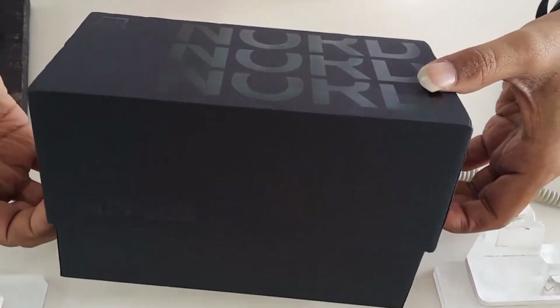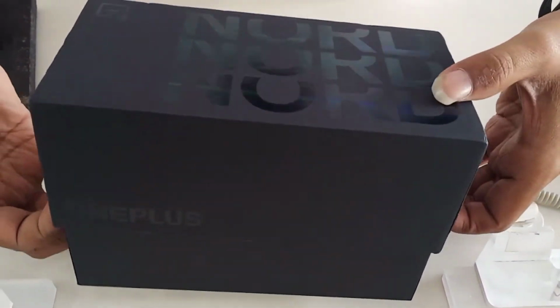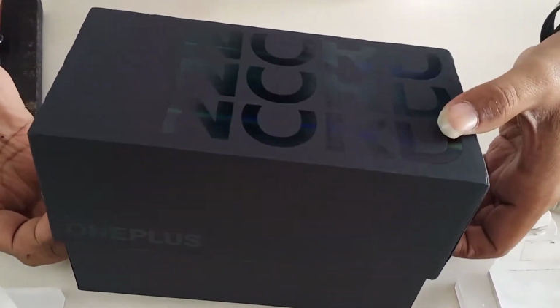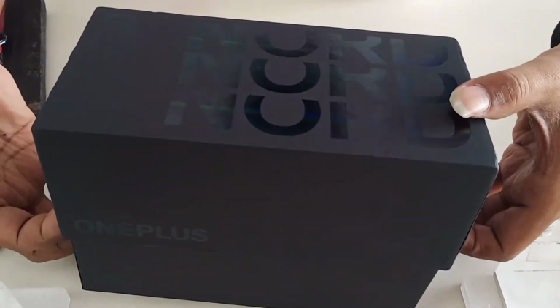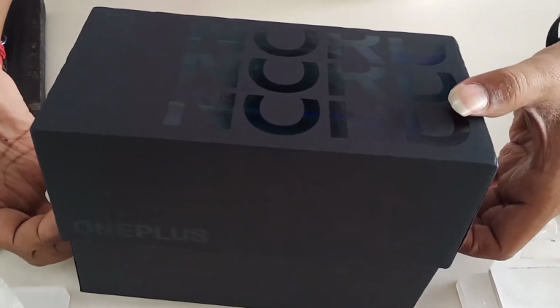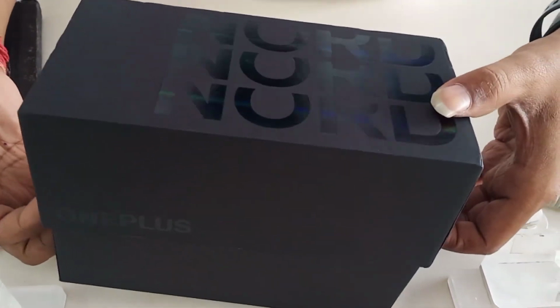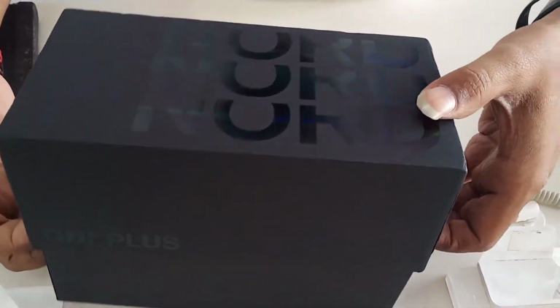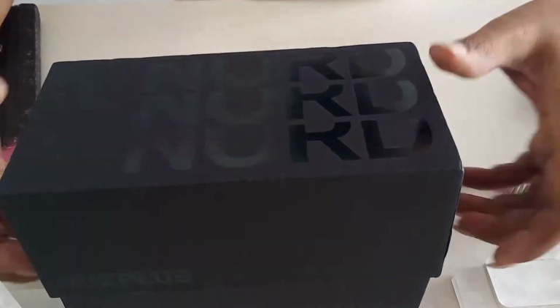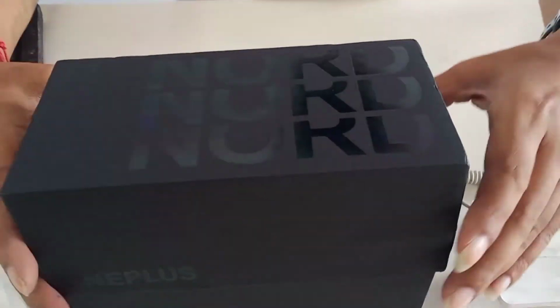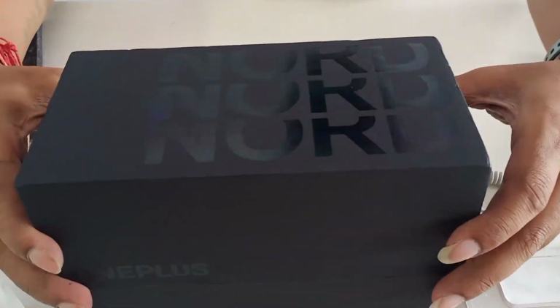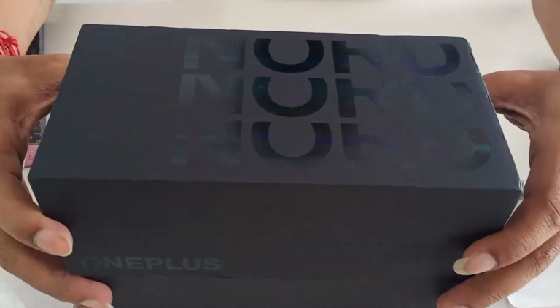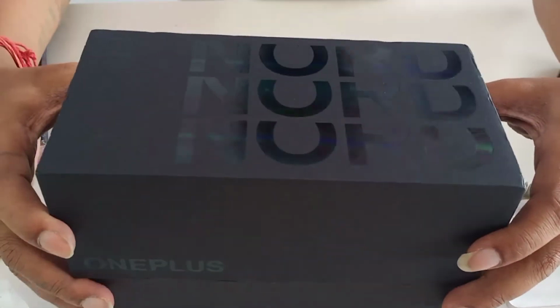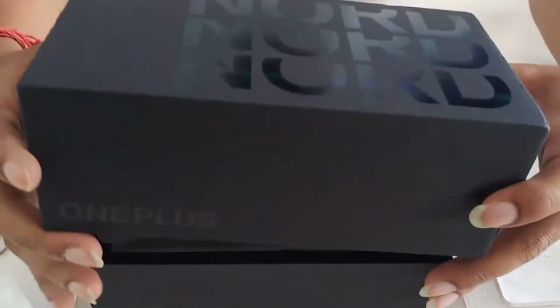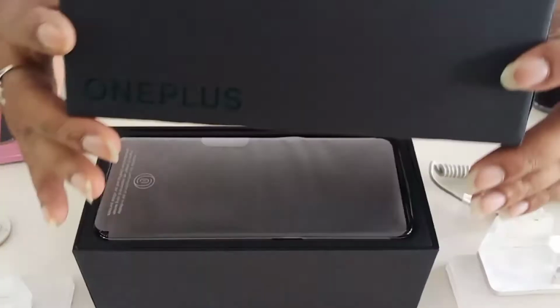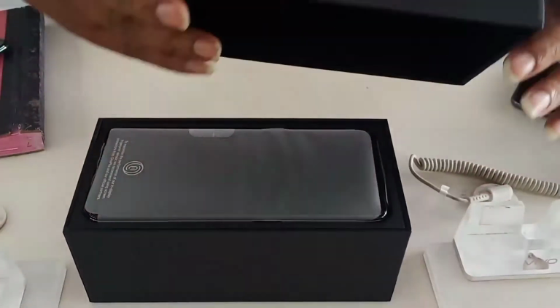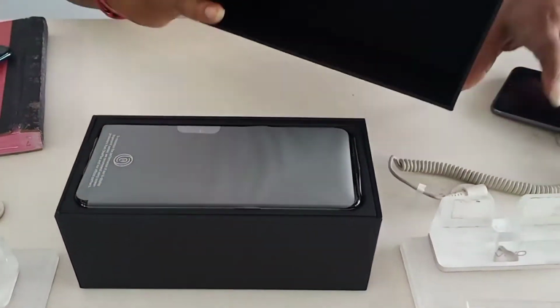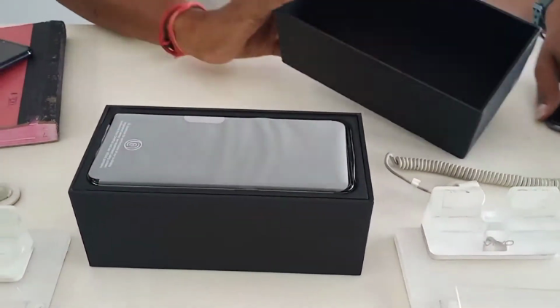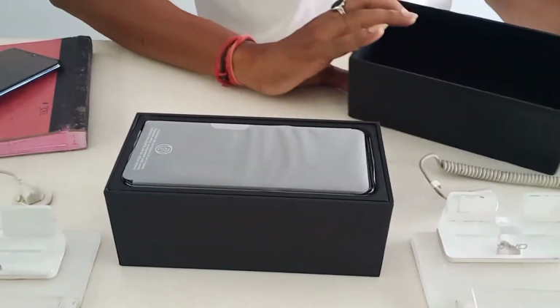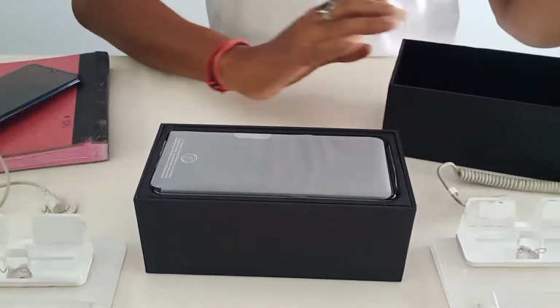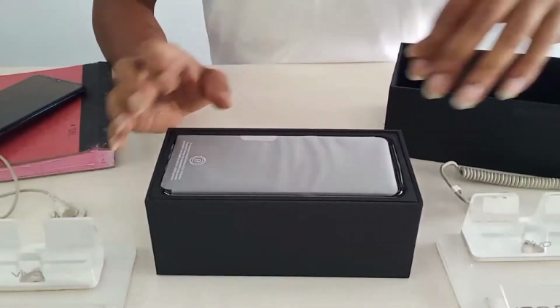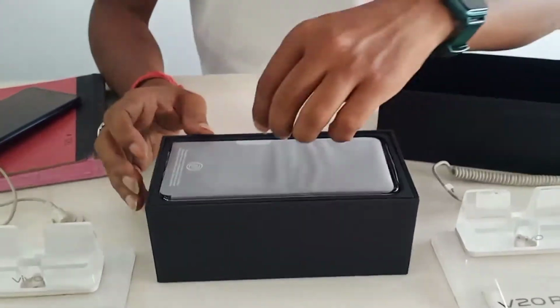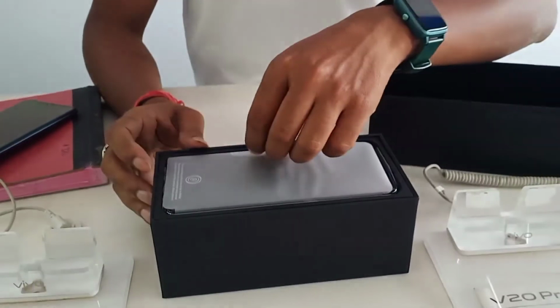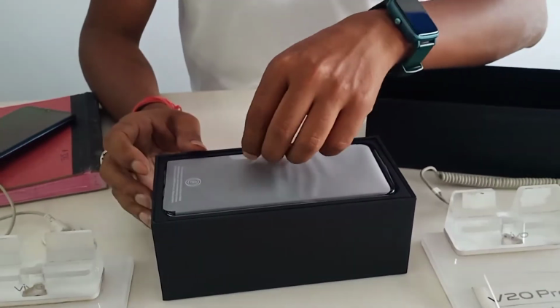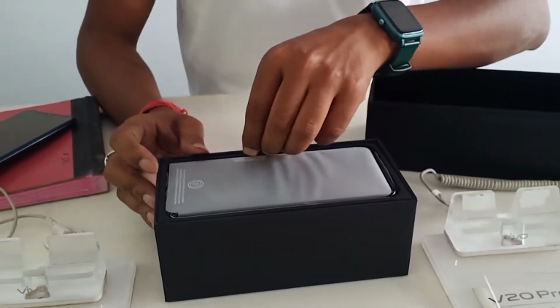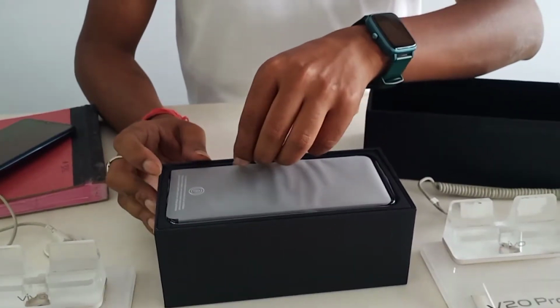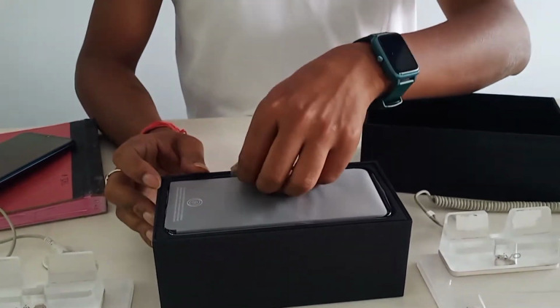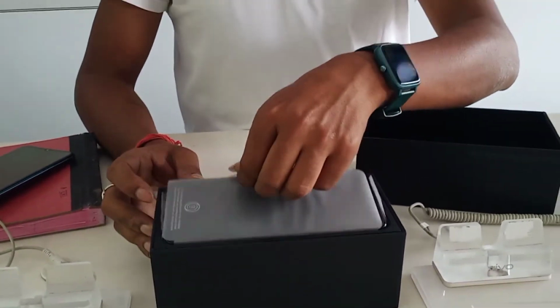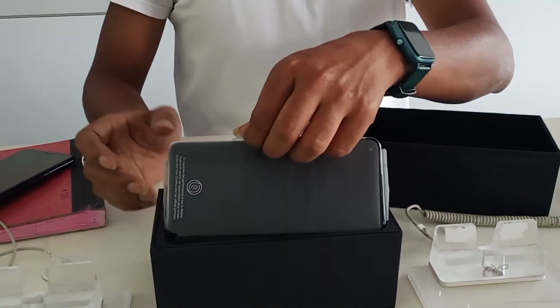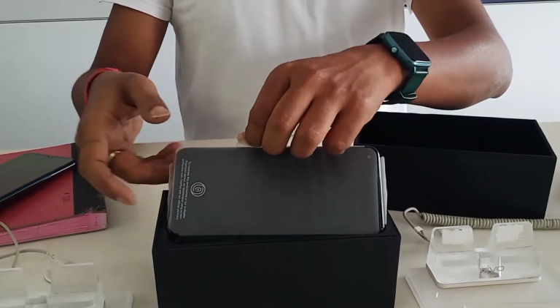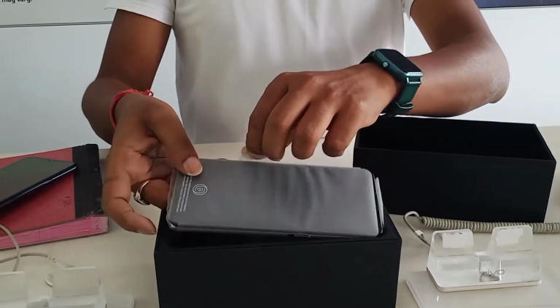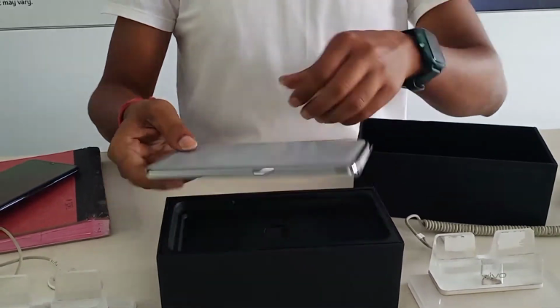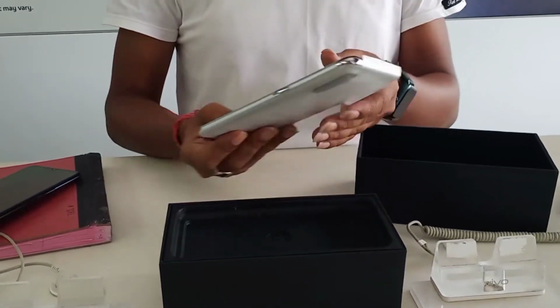What is your model? This is the OnePlus Nord C 5G. It is a new unboxing.